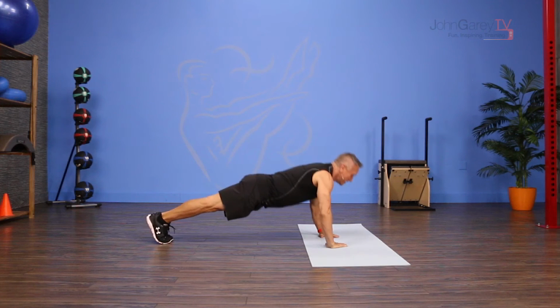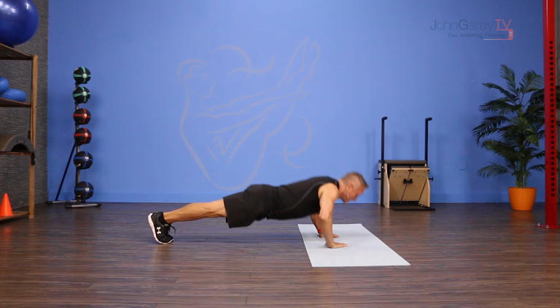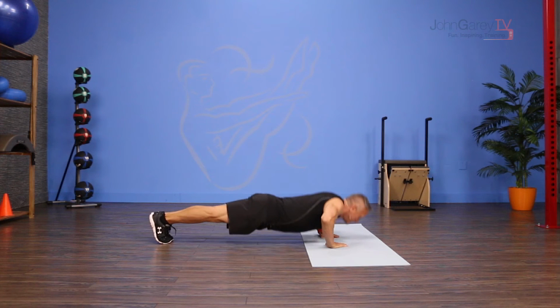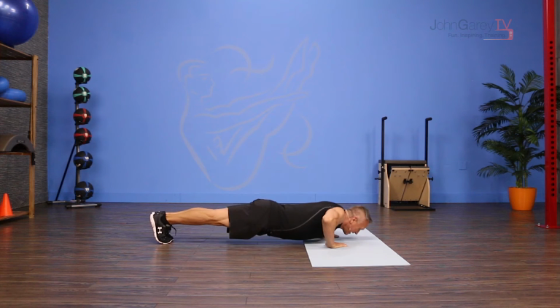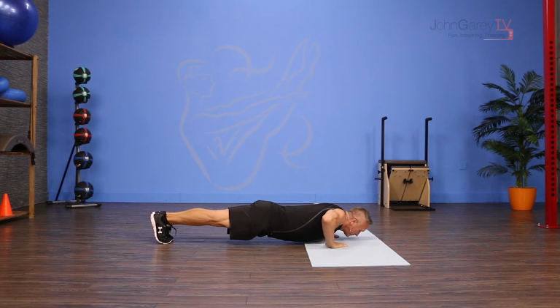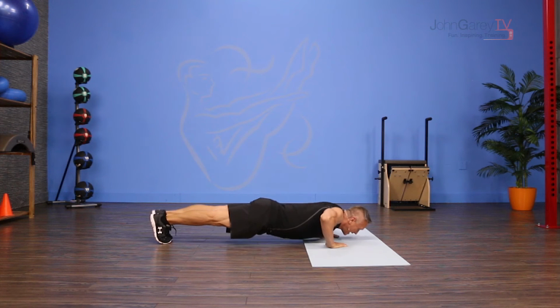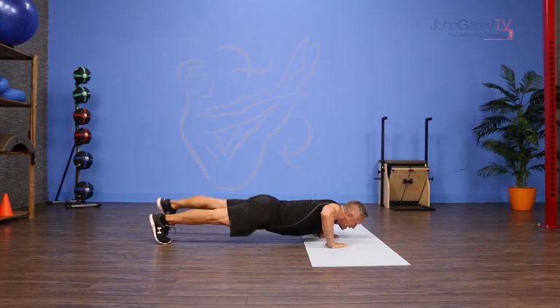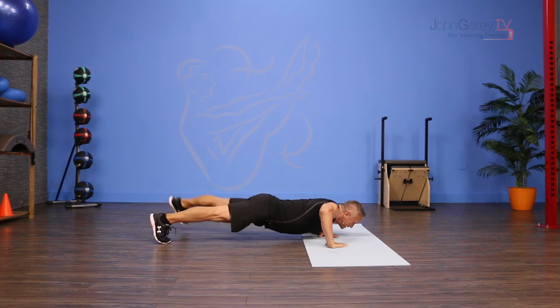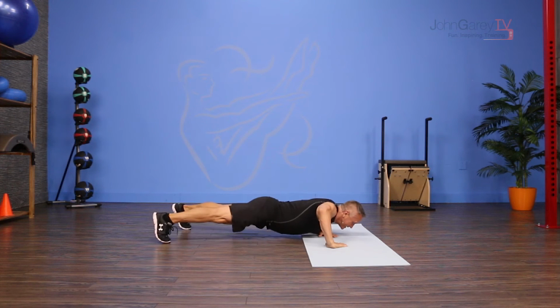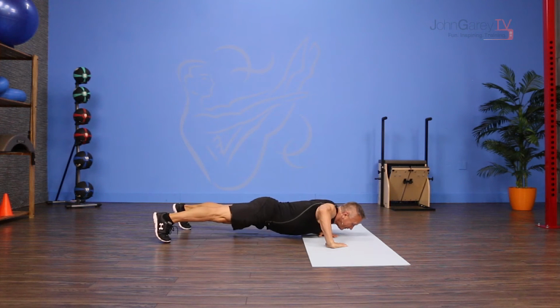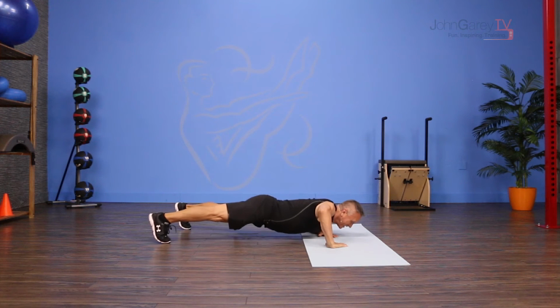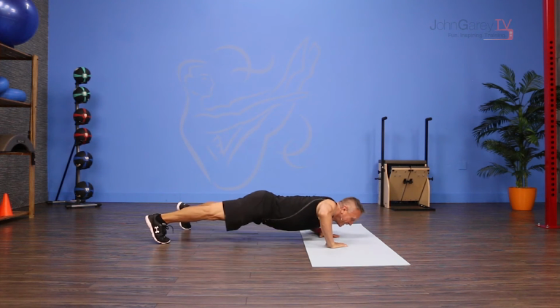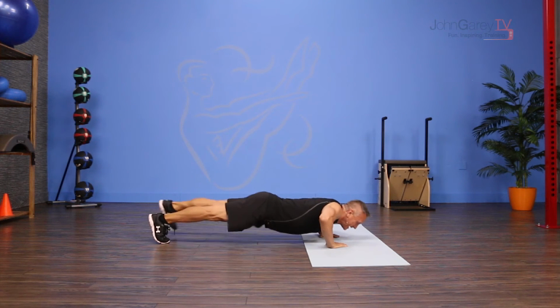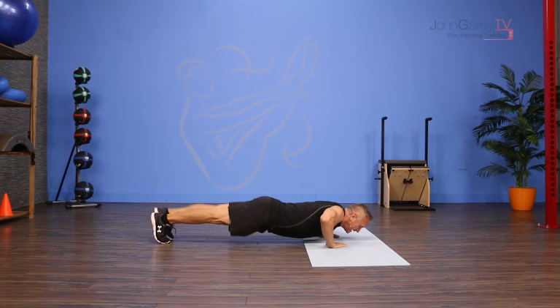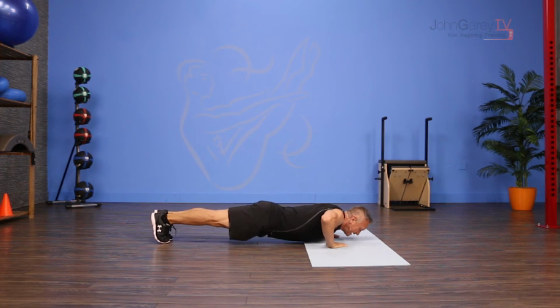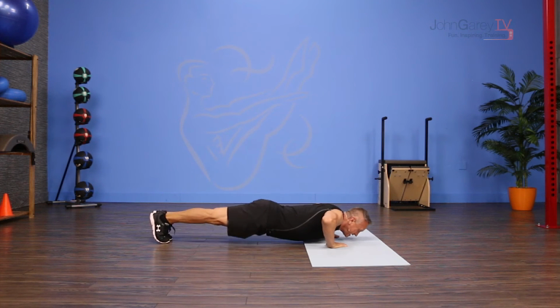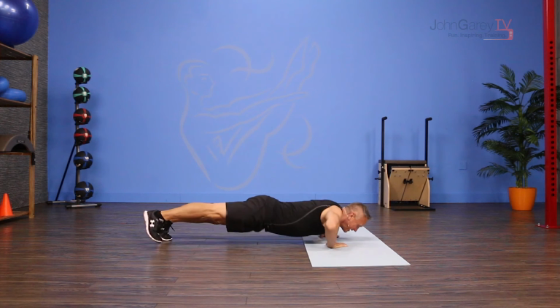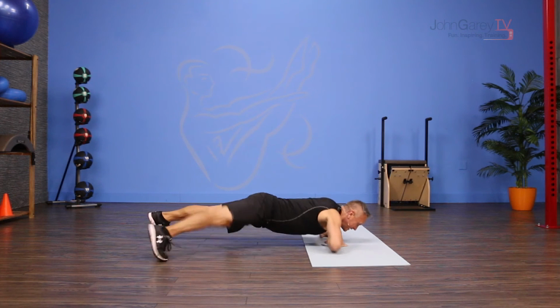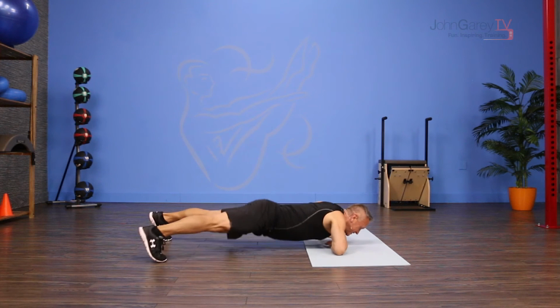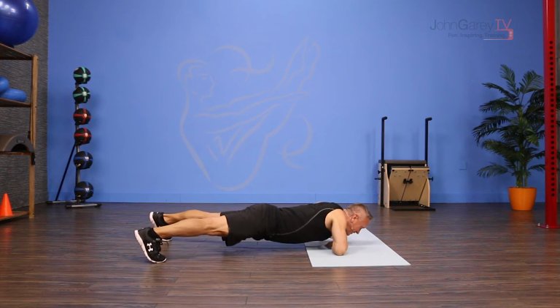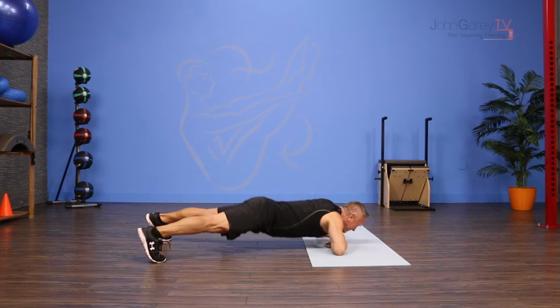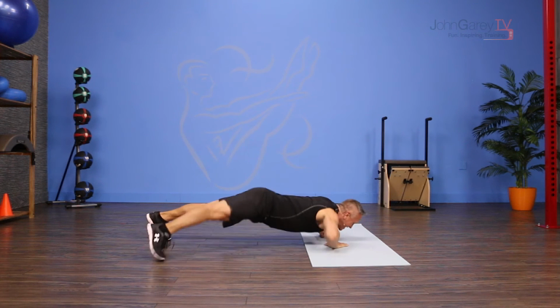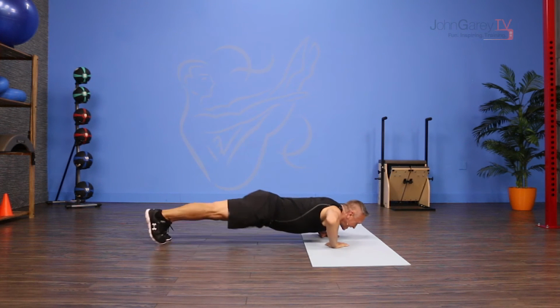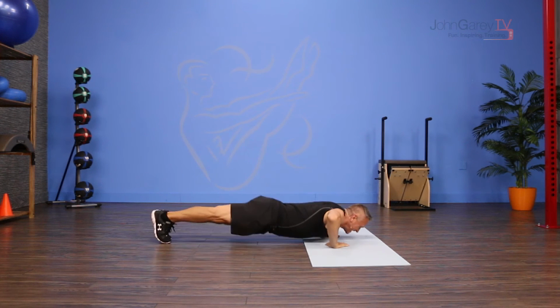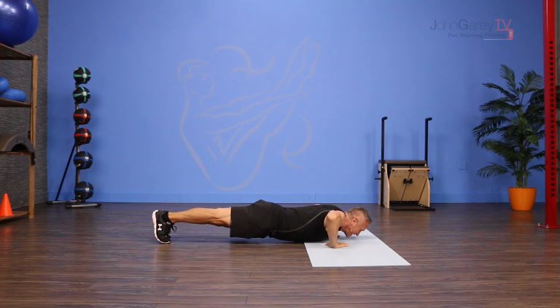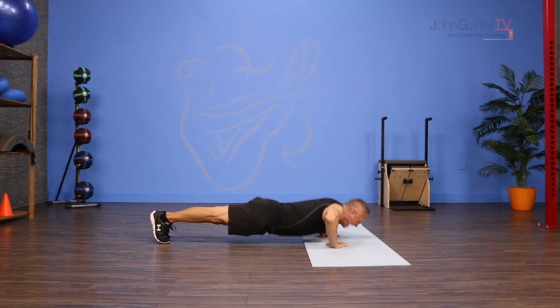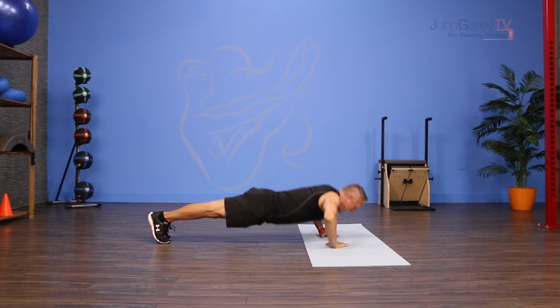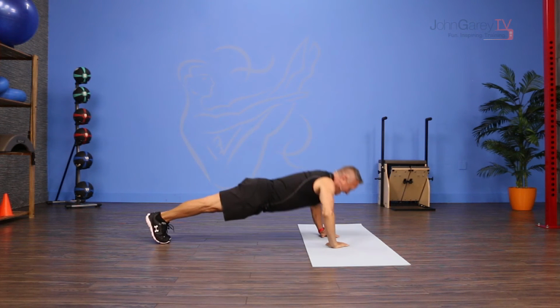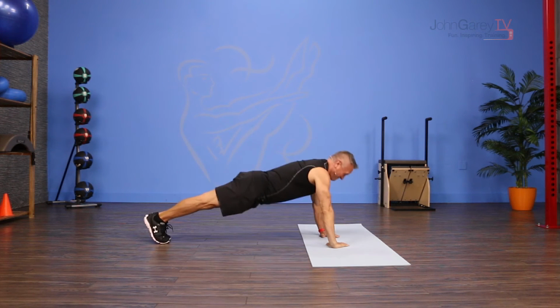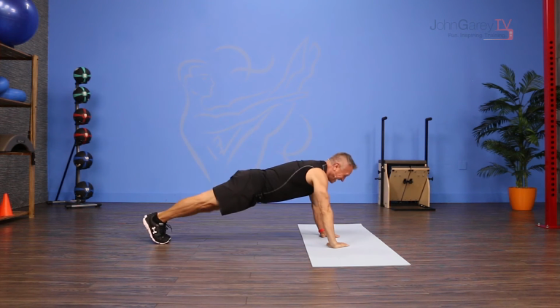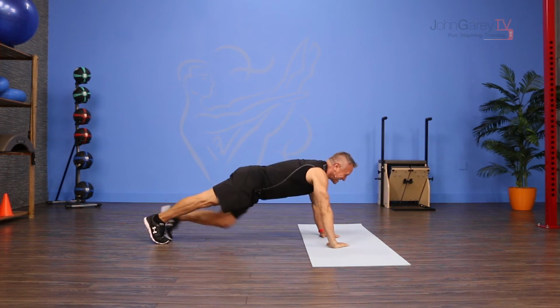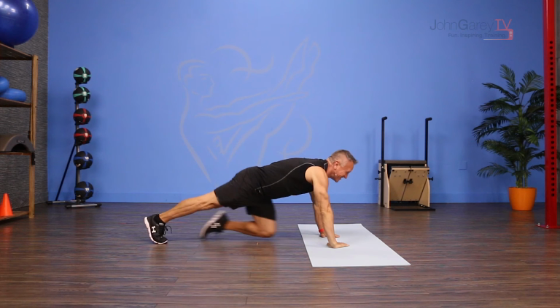You come down, shift, in, shift, in, and press up.